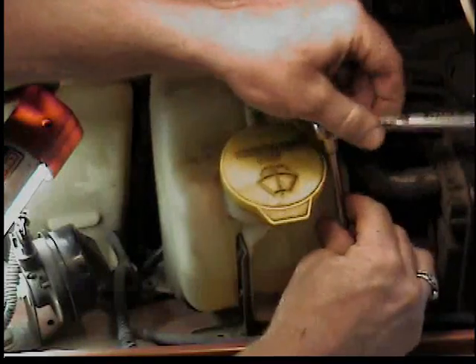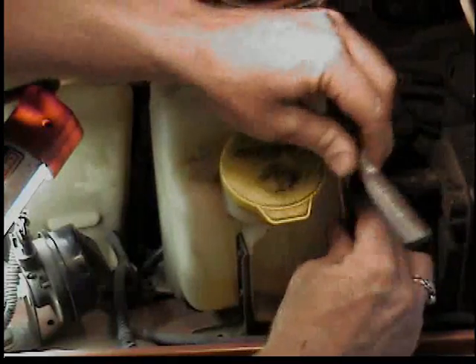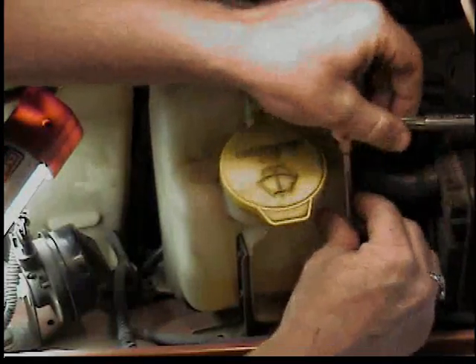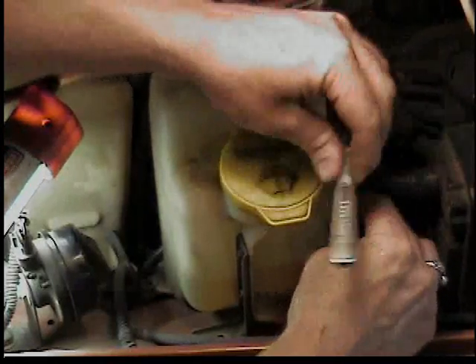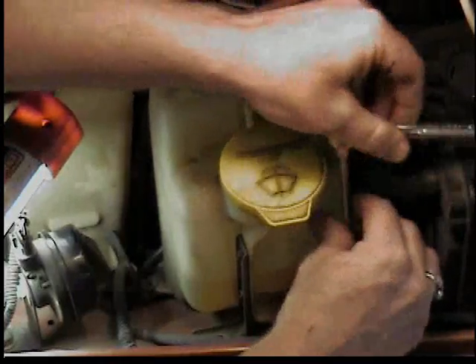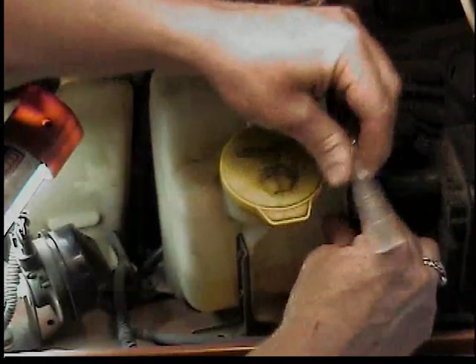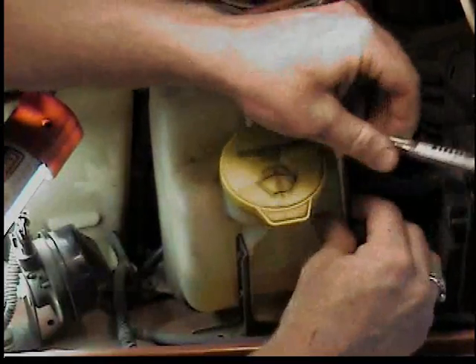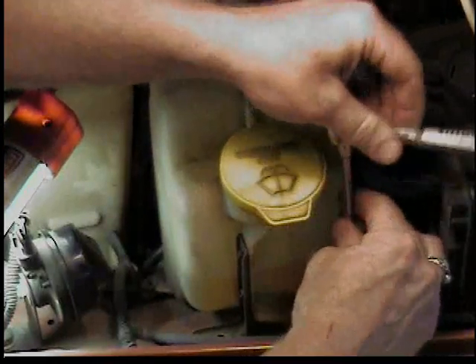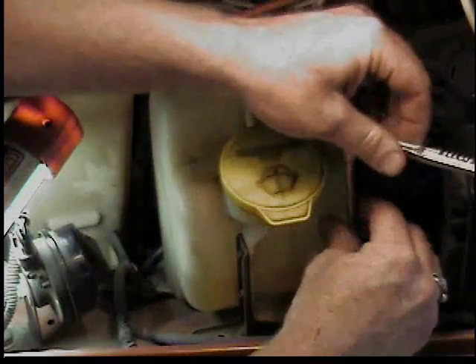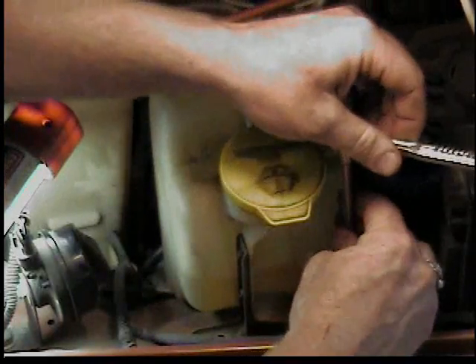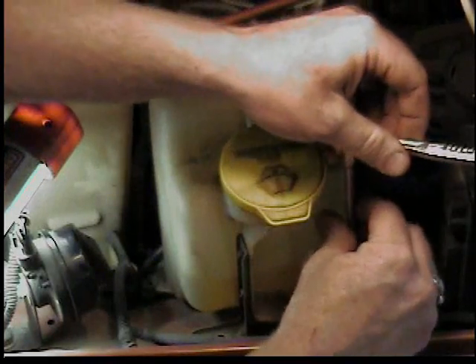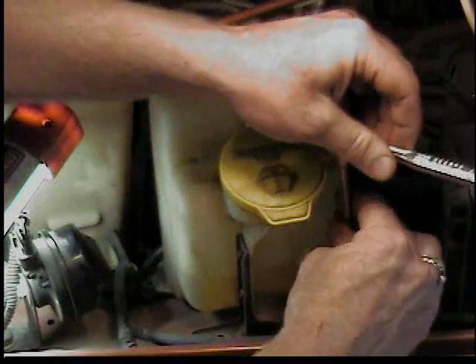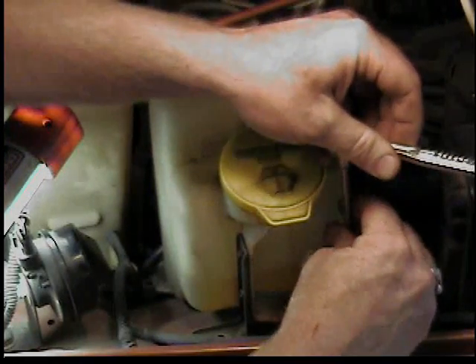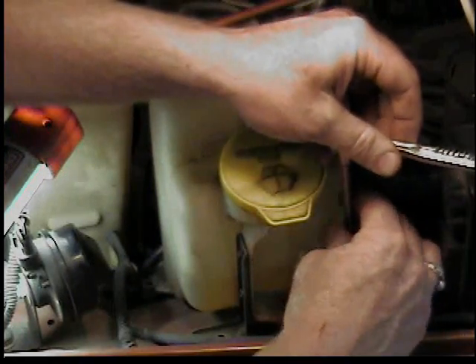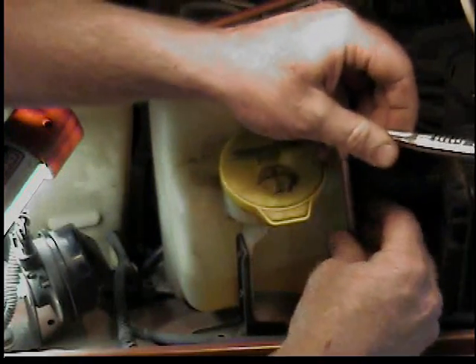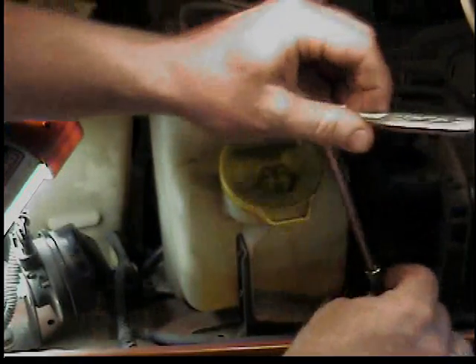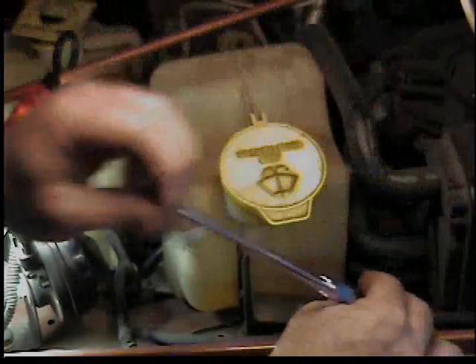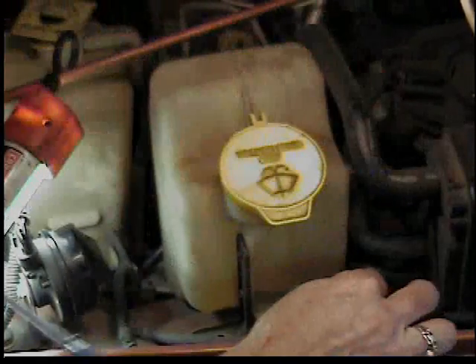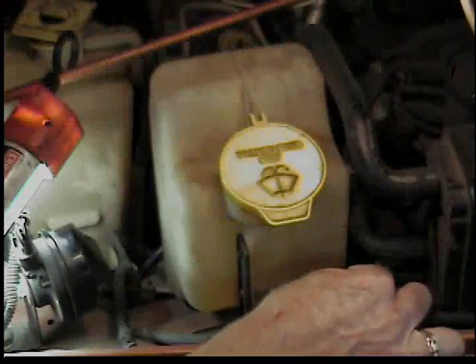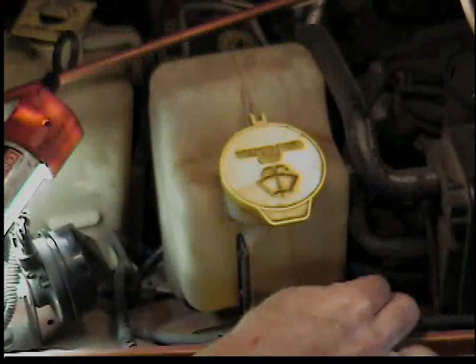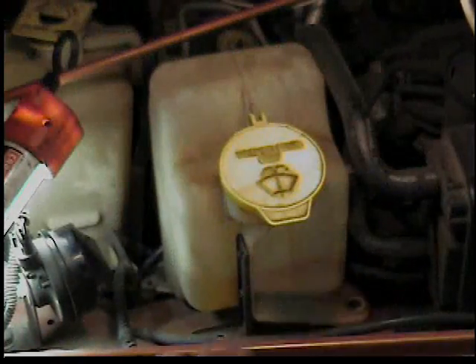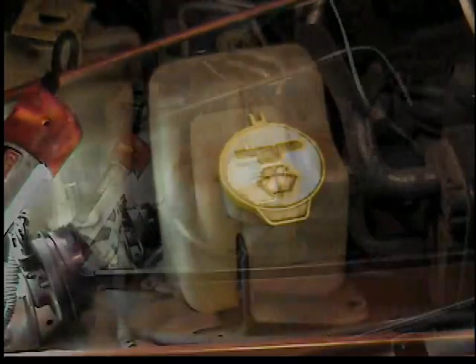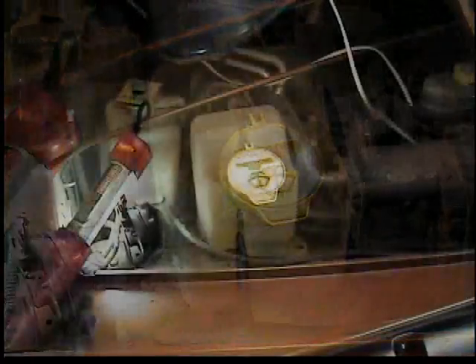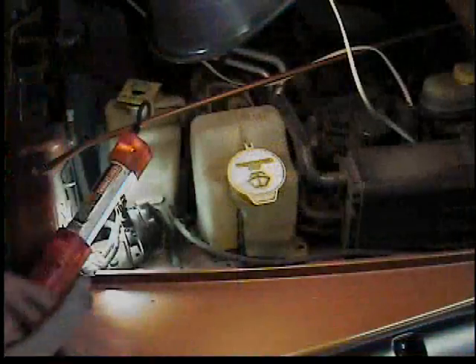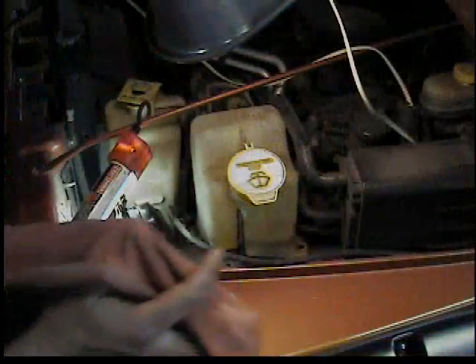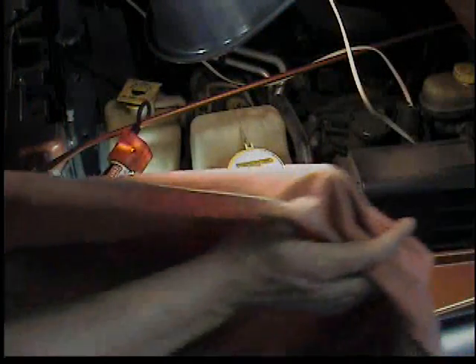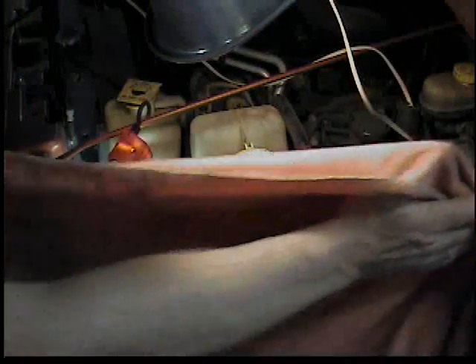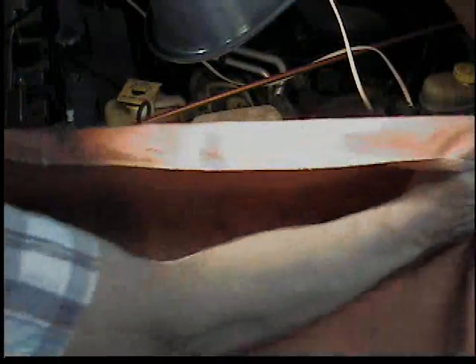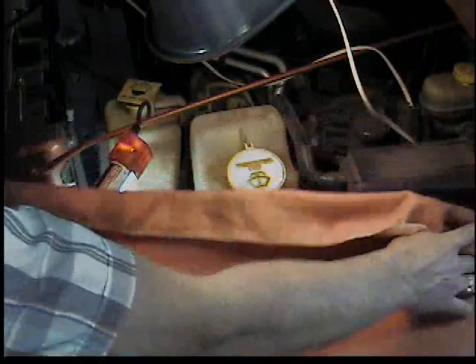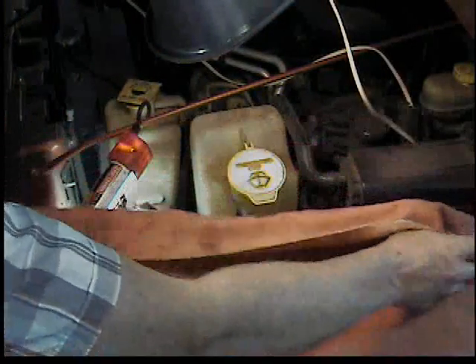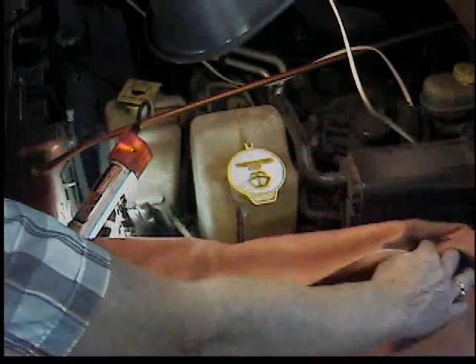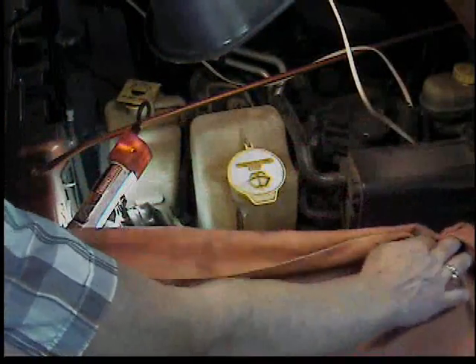This process is very similar on every American-made vehicle, probably several foreign cars too. The pumps are very generic.